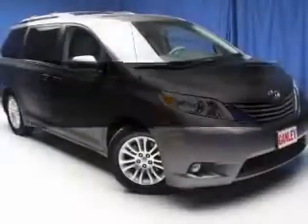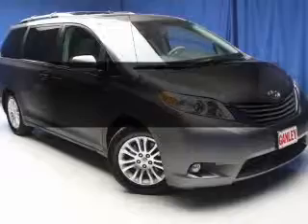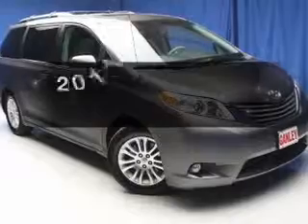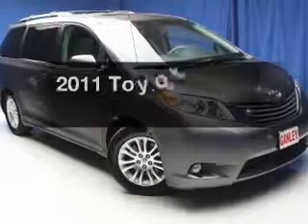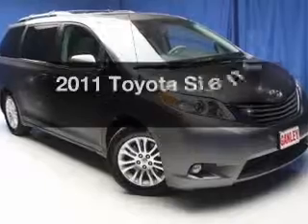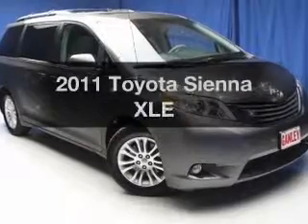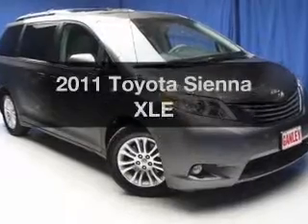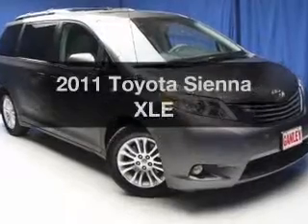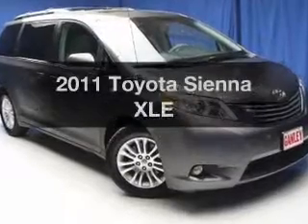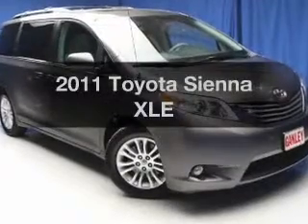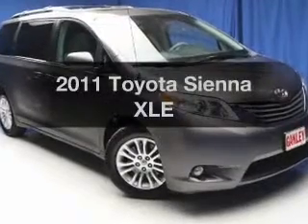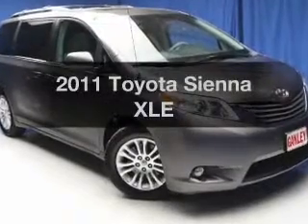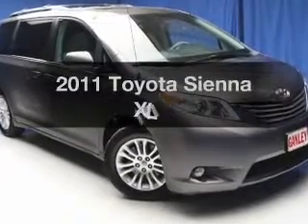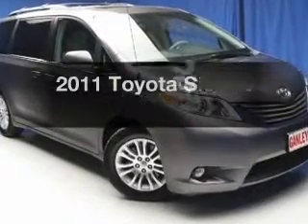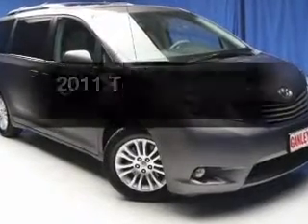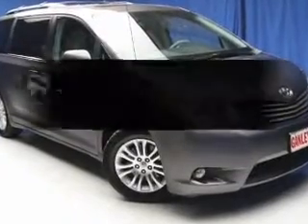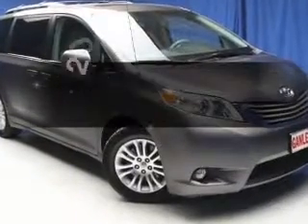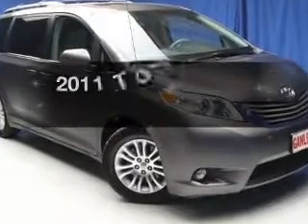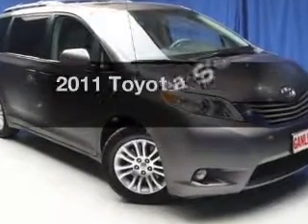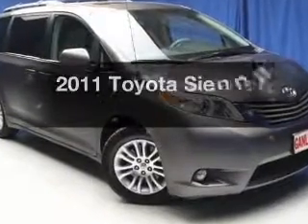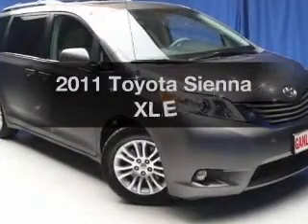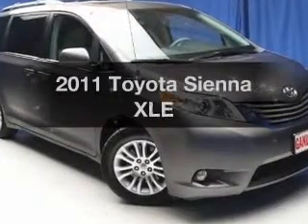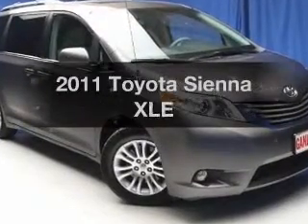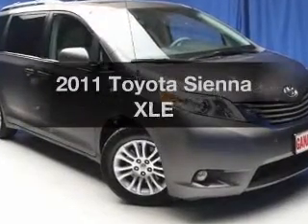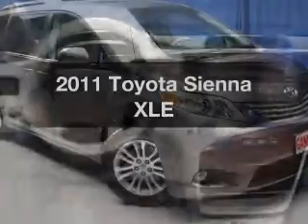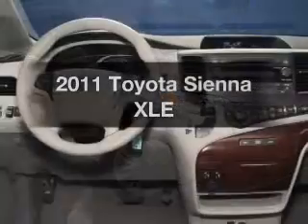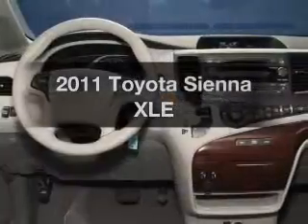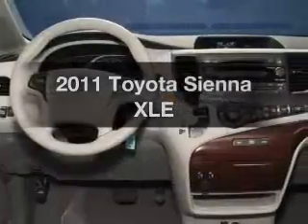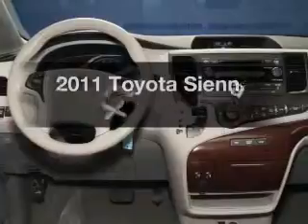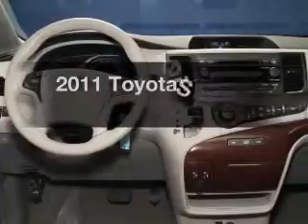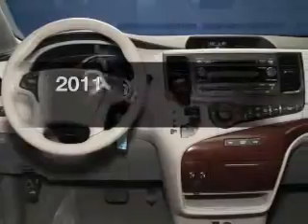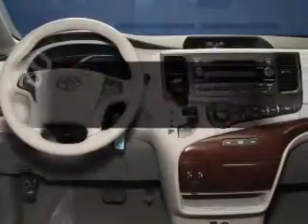Presenting the 2011 Toyota Sienna. If you're looking for an automobile with great attributes, look no further.